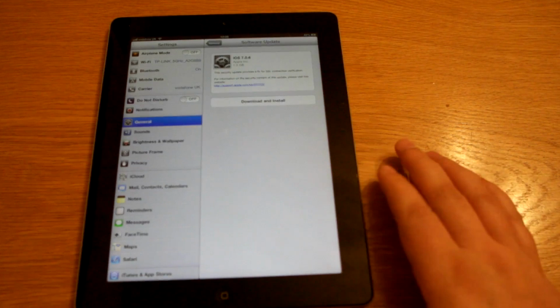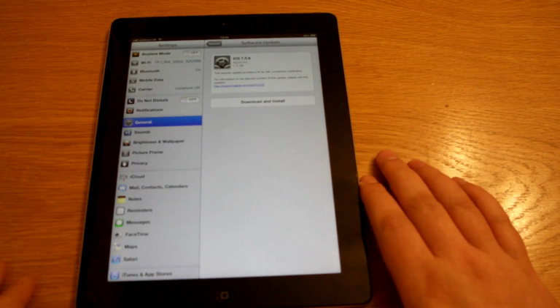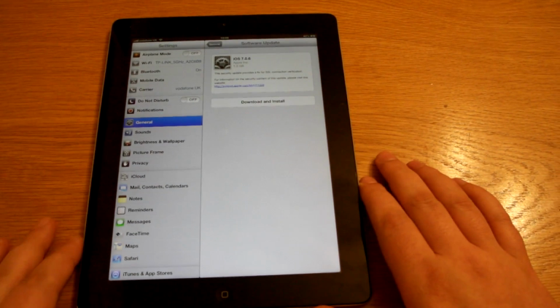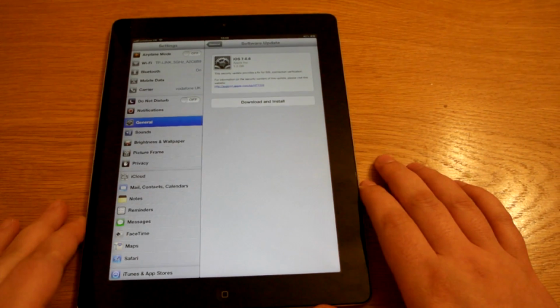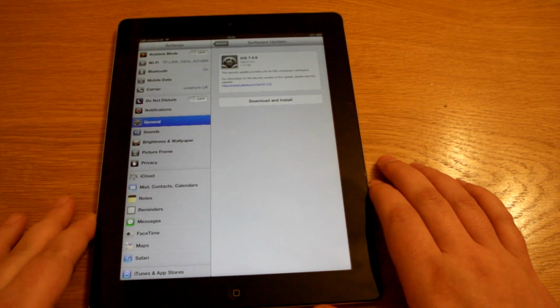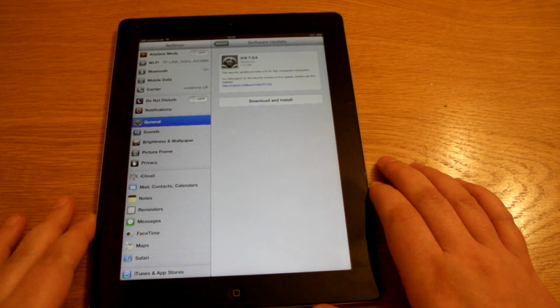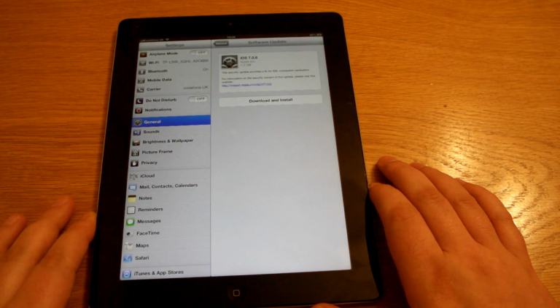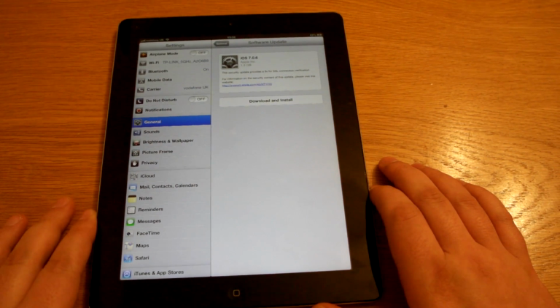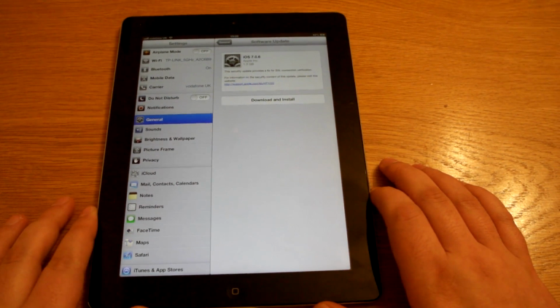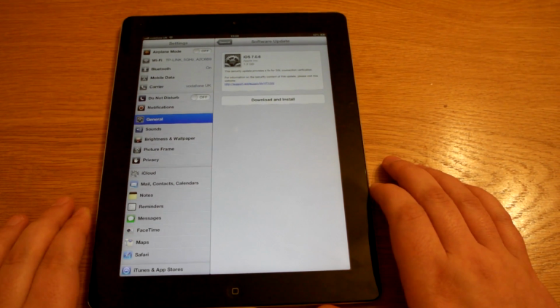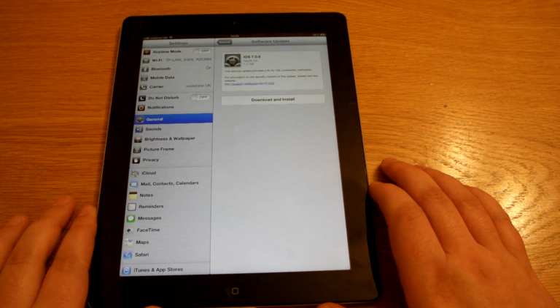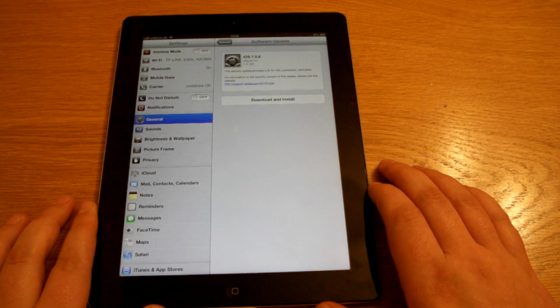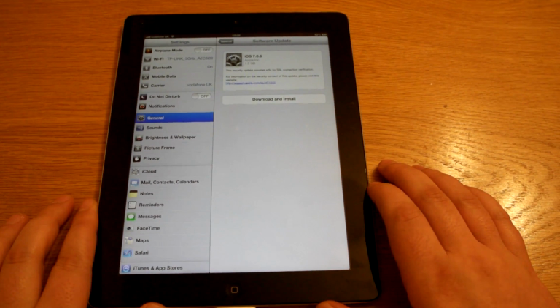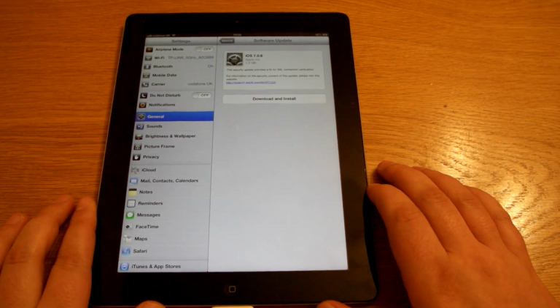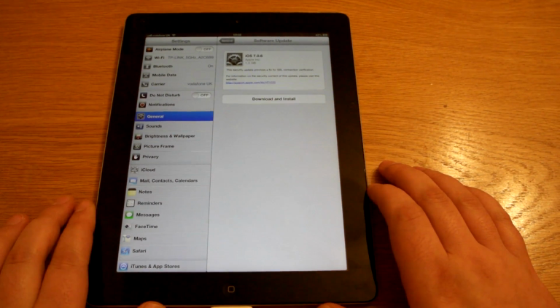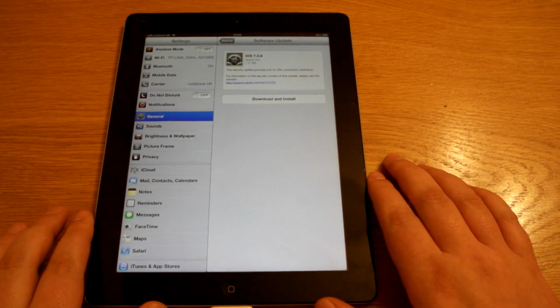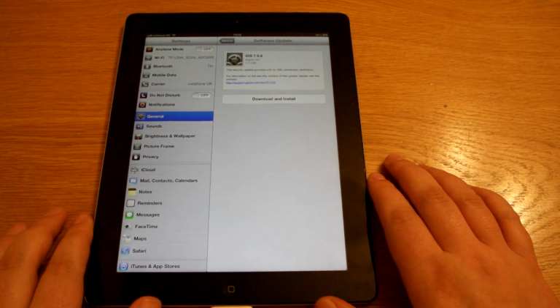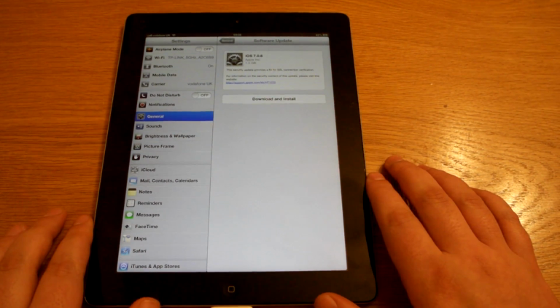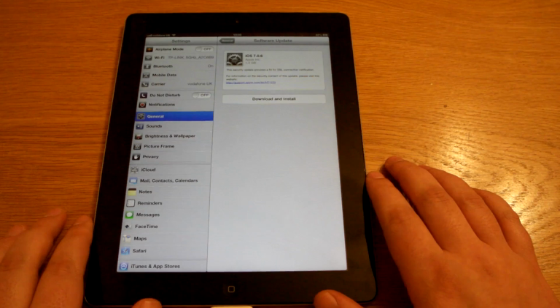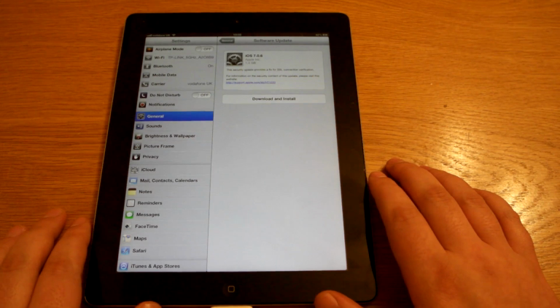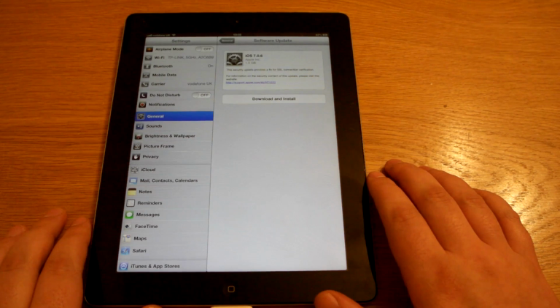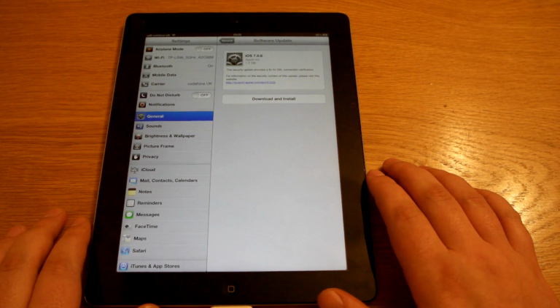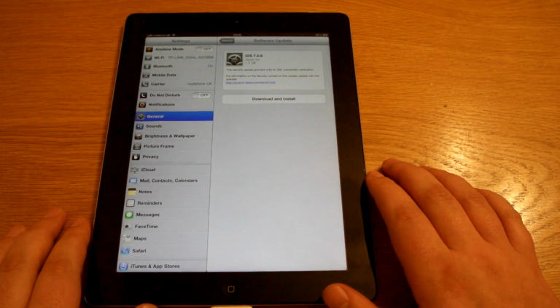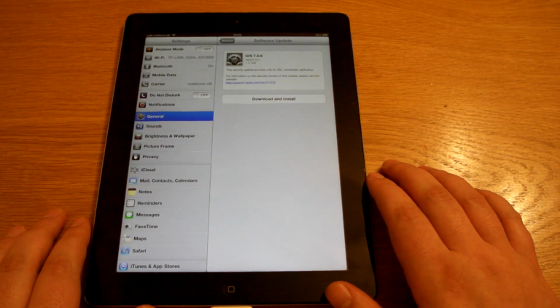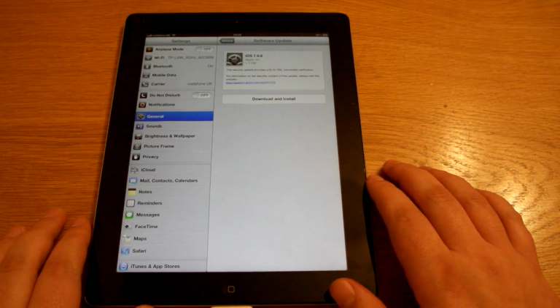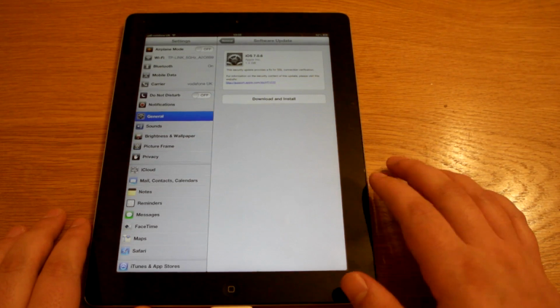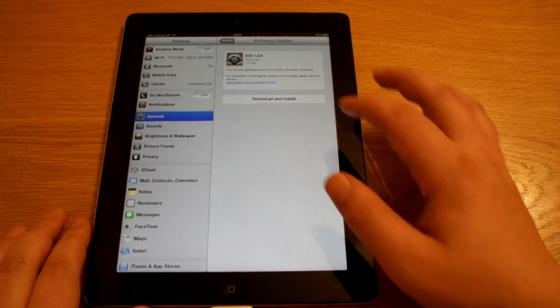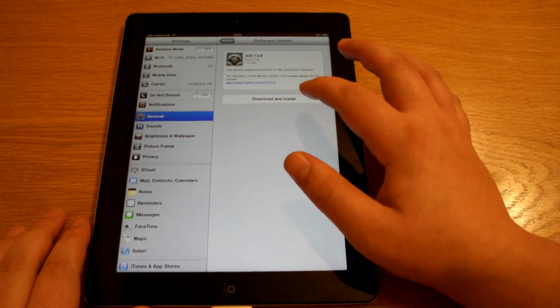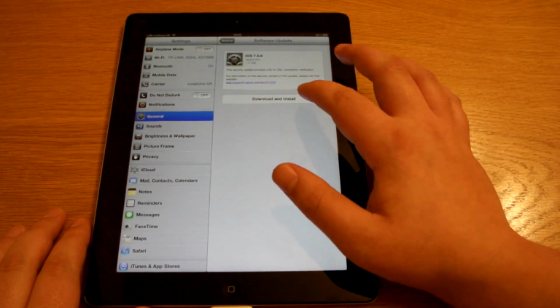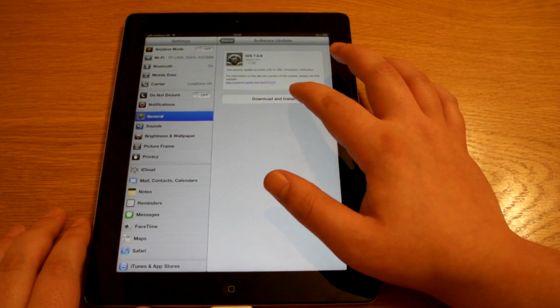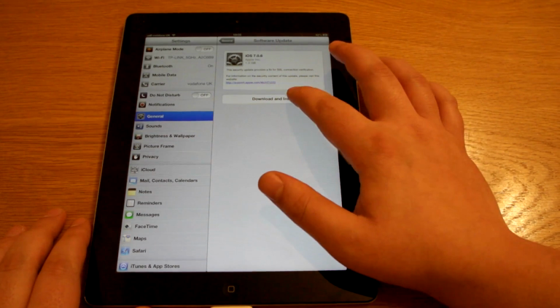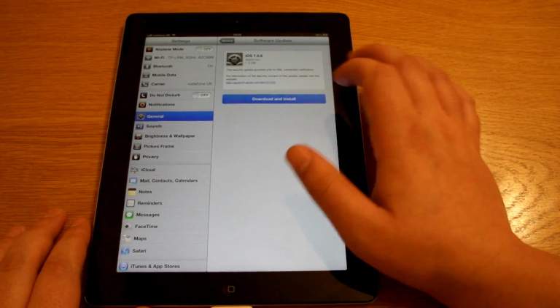Hi, Ricky here from Tech Talk. One of my last videos I want to do on this iPad is that it was running iOS 6. What I'm going to do is put it up to iOS 7.